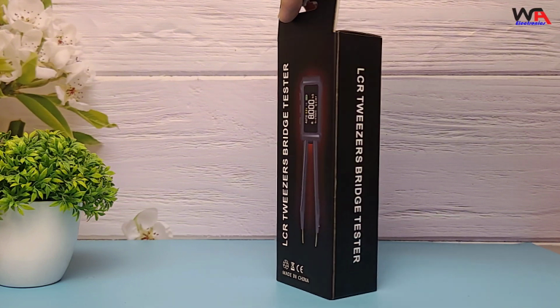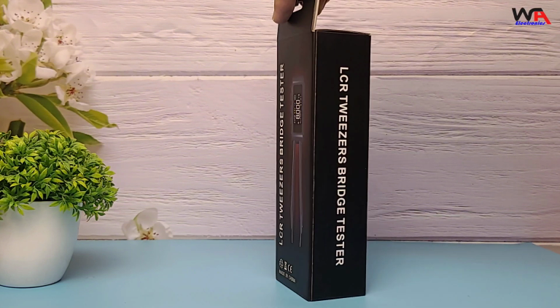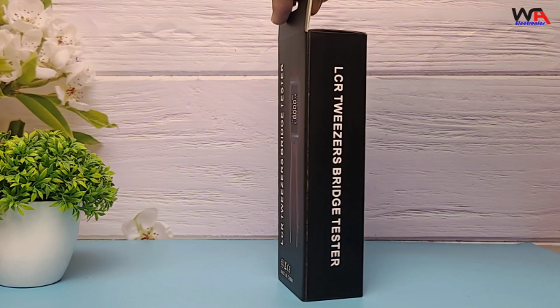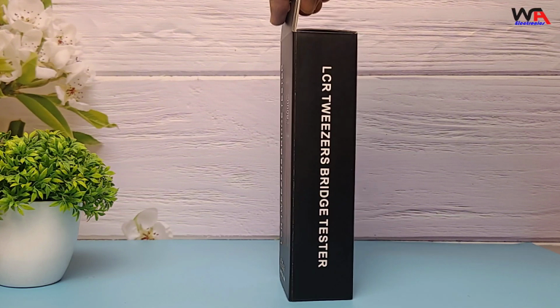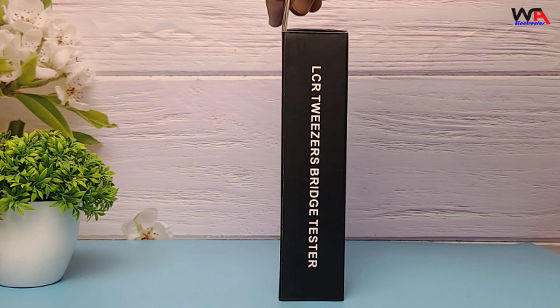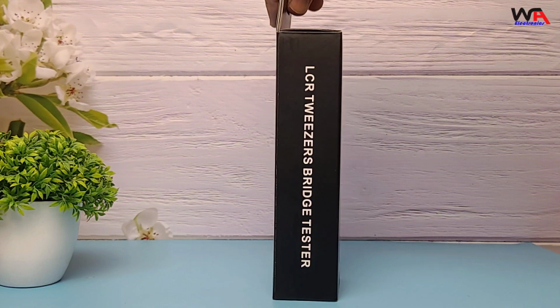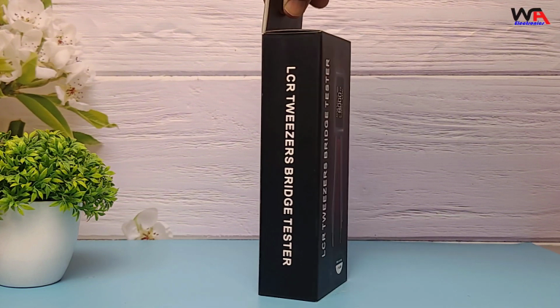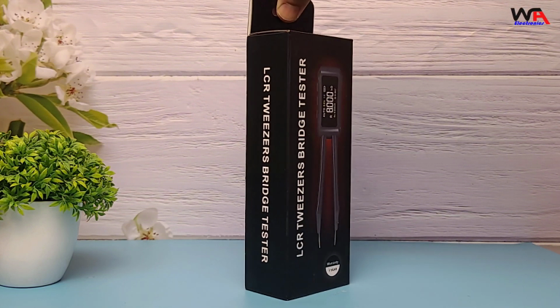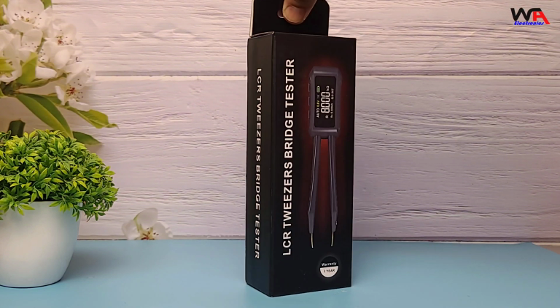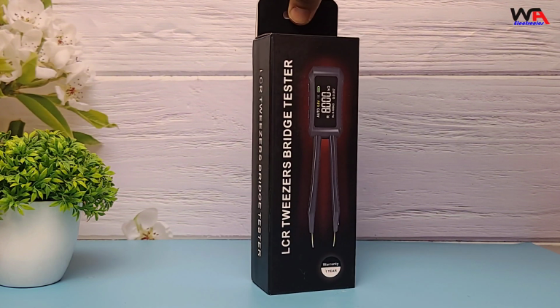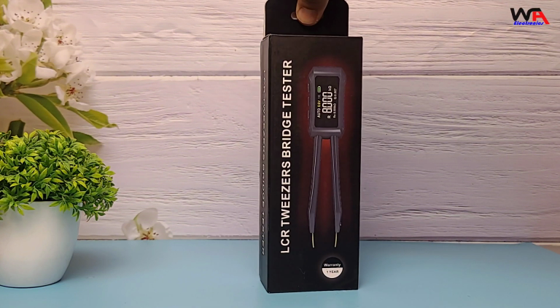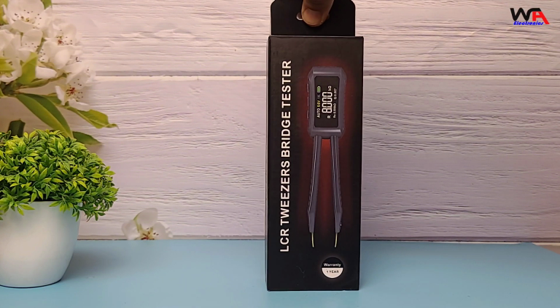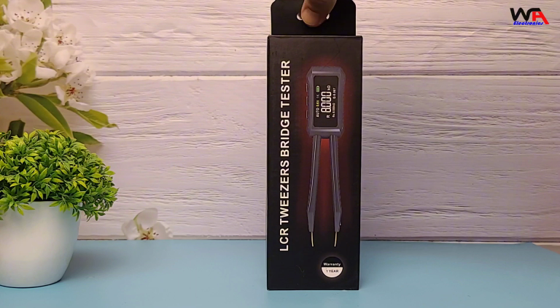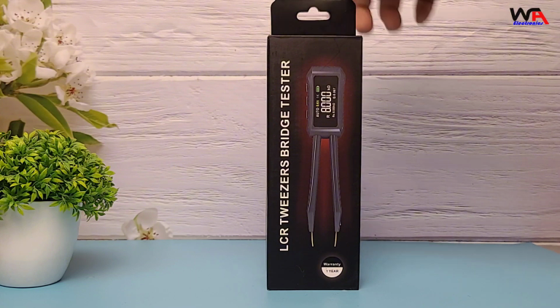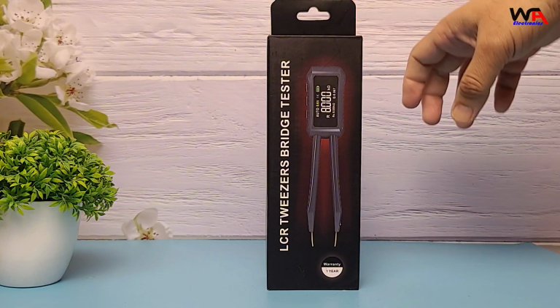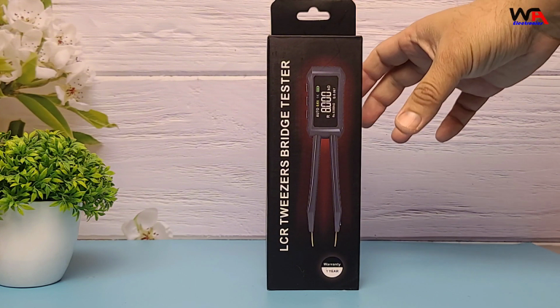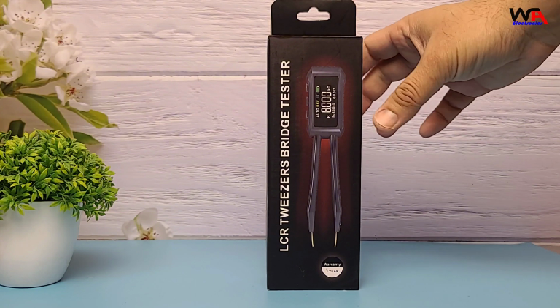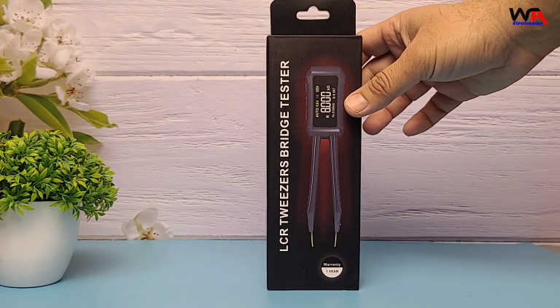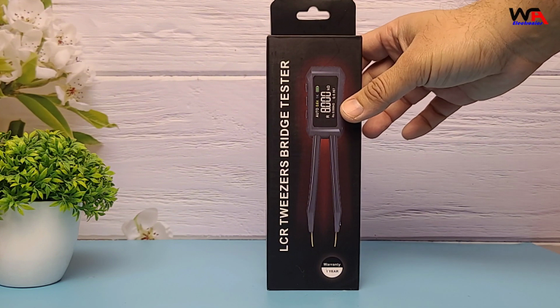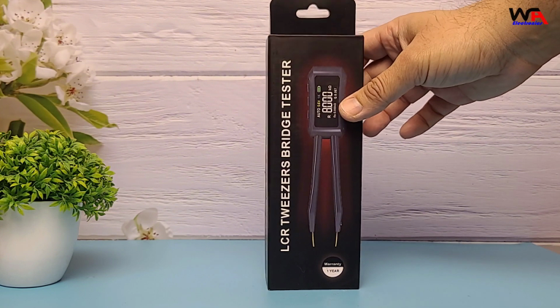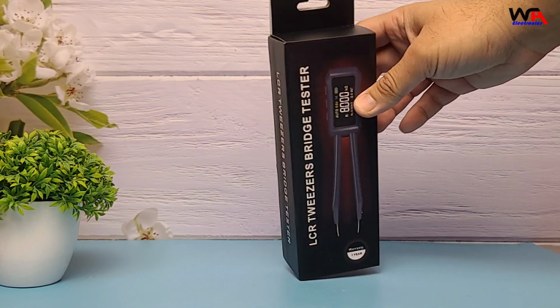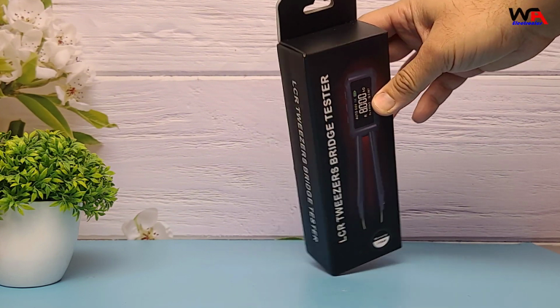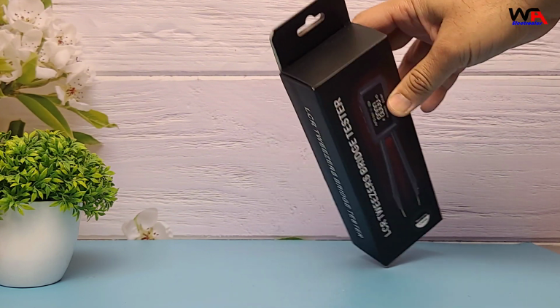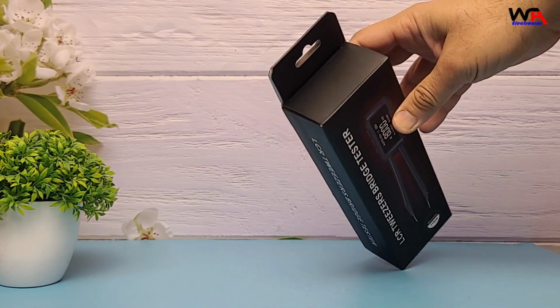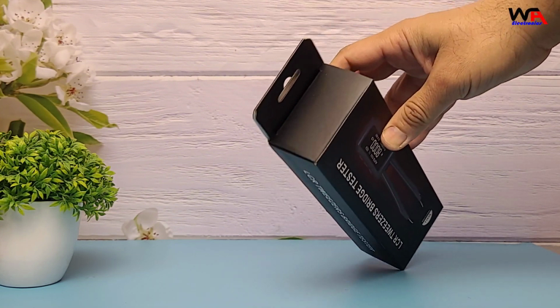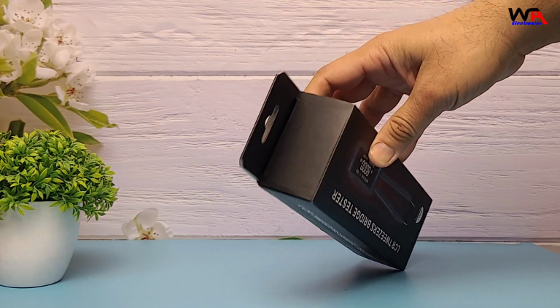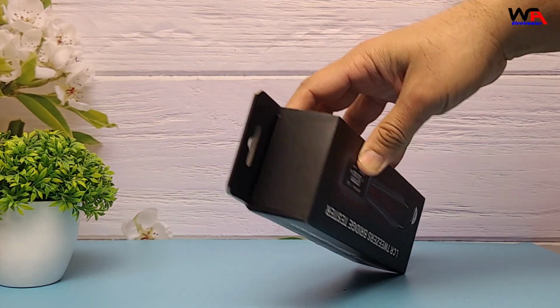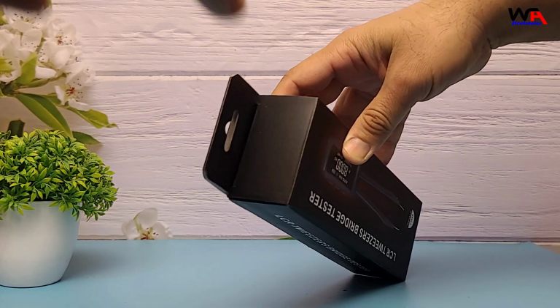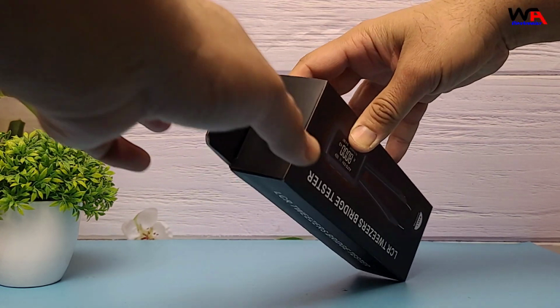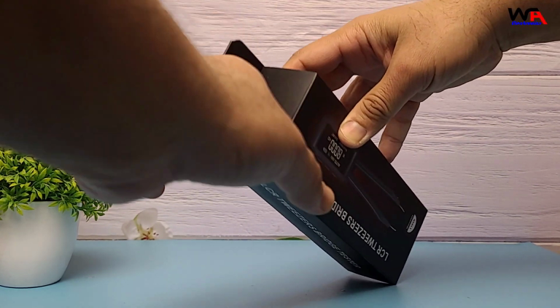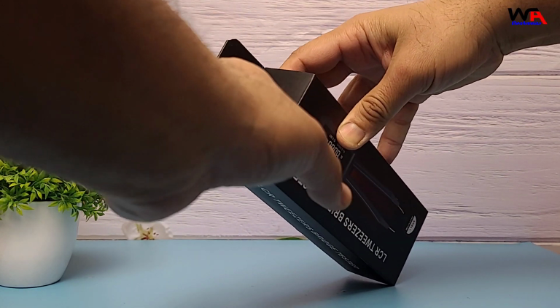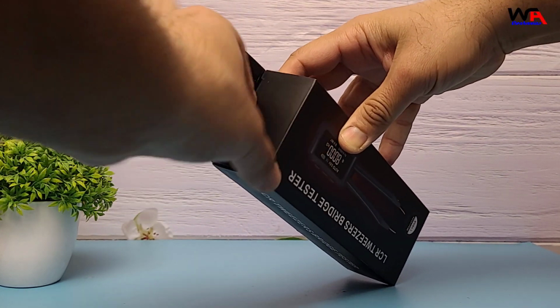The ZOE-Z TMD1 comes in a sleek, compact box. Let's open it up and see what's inside.